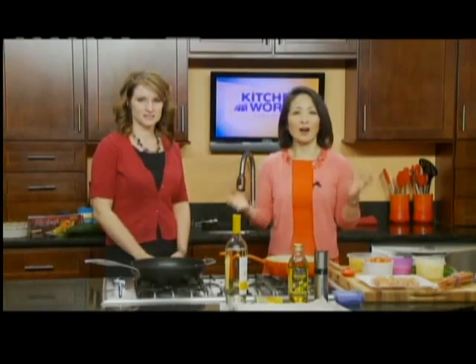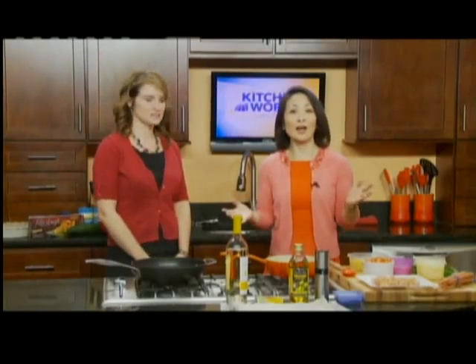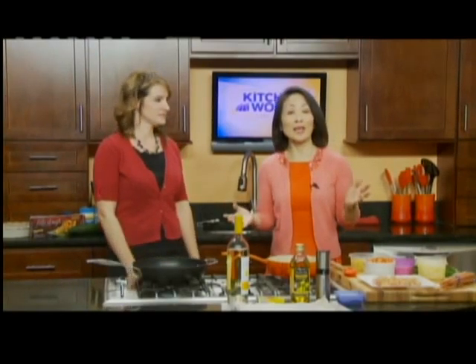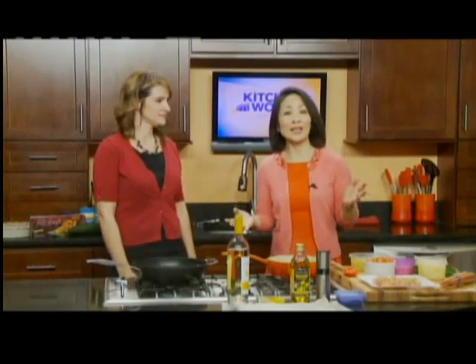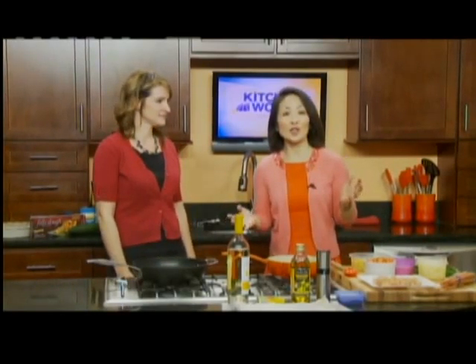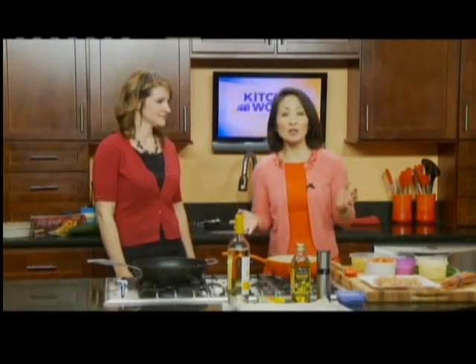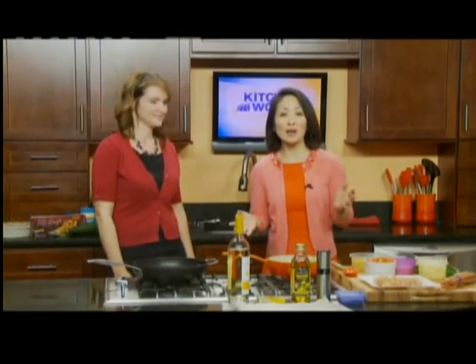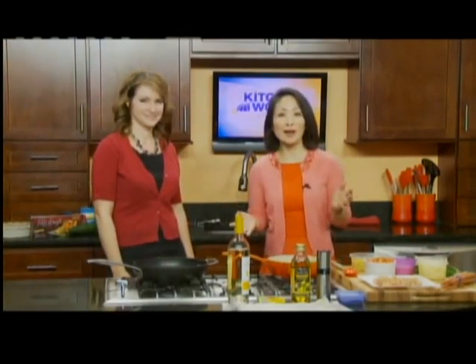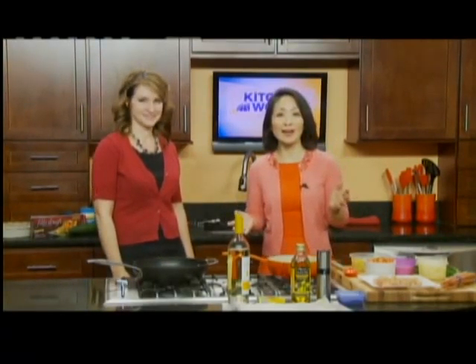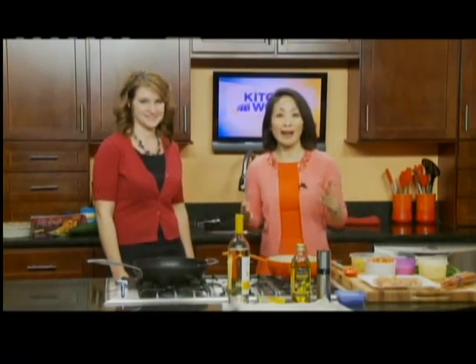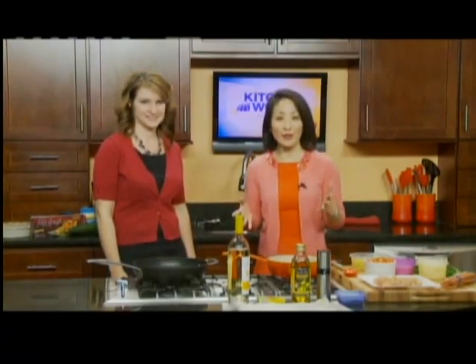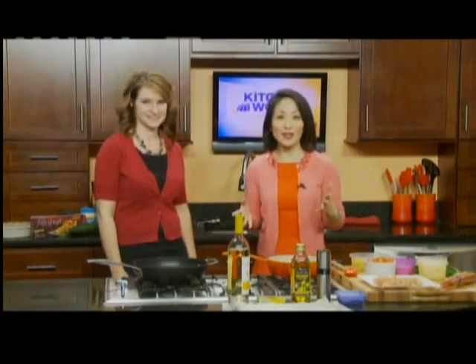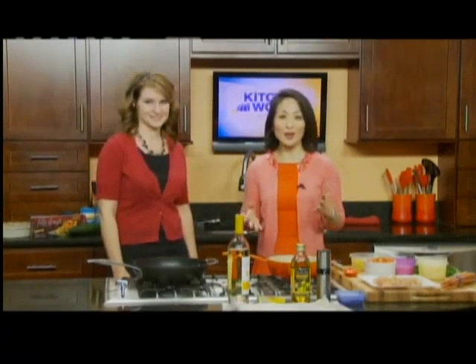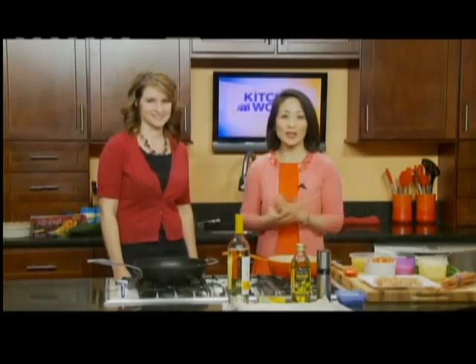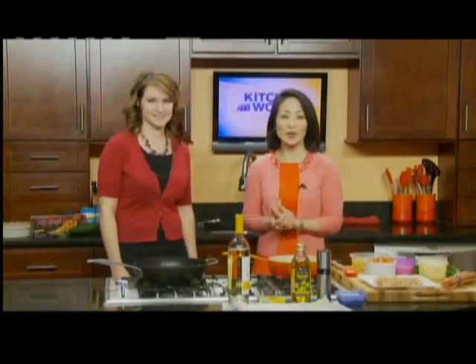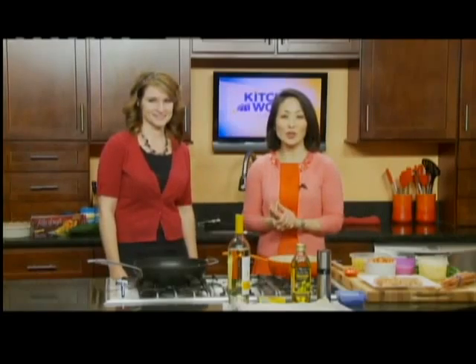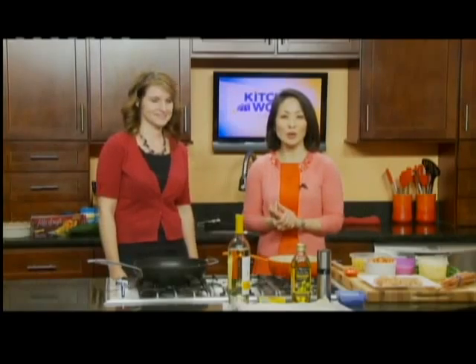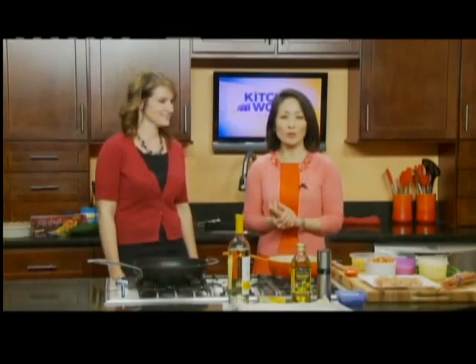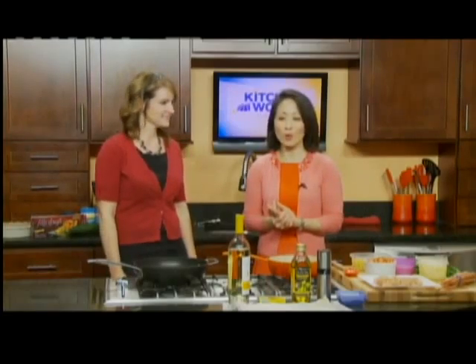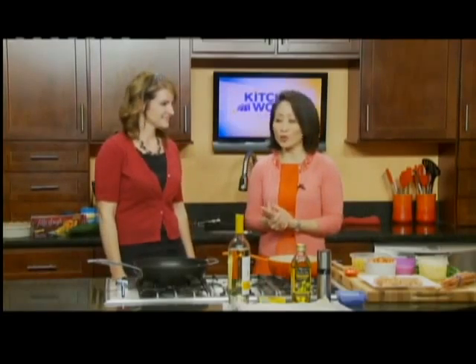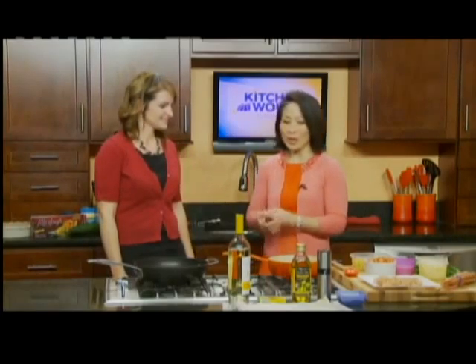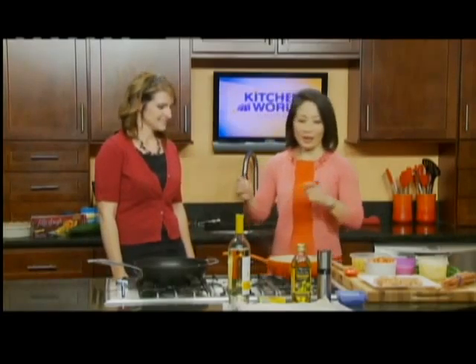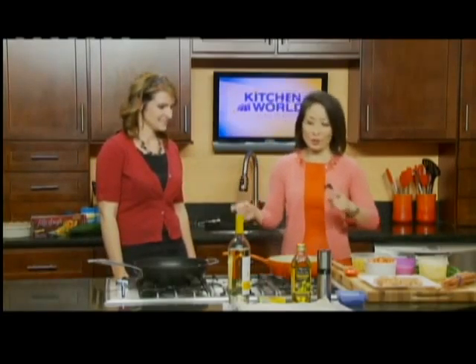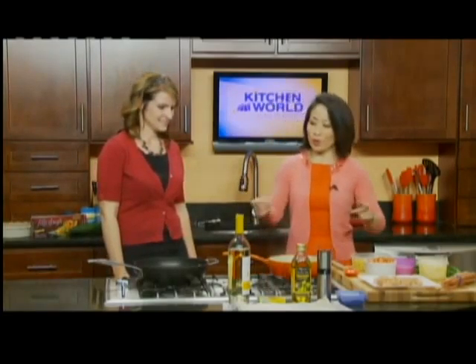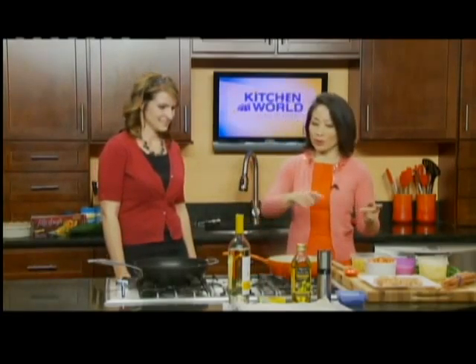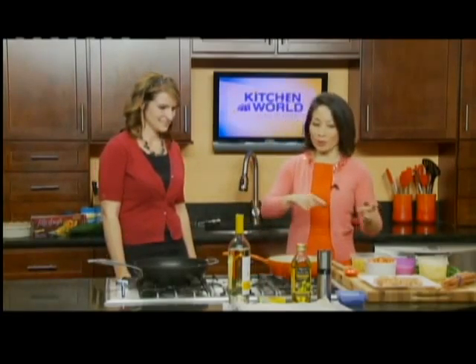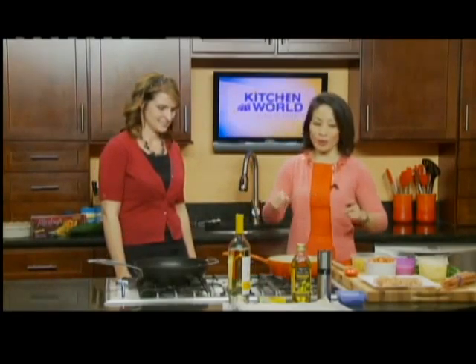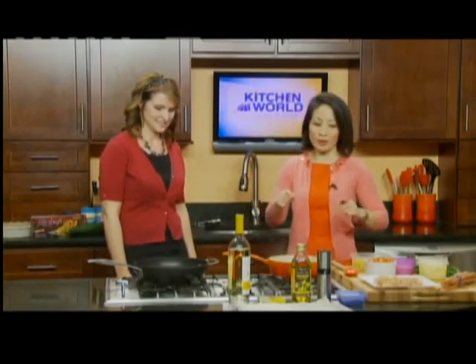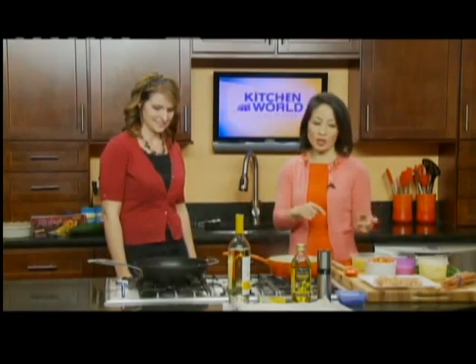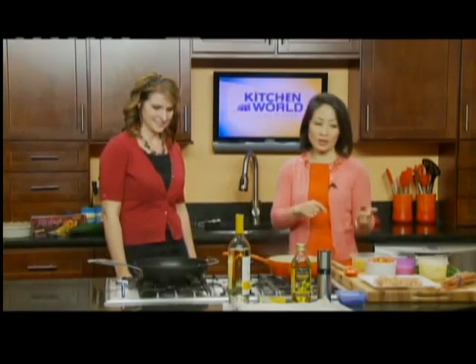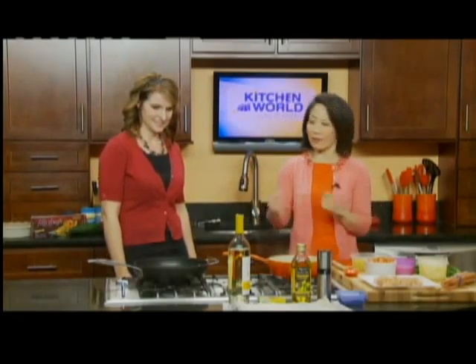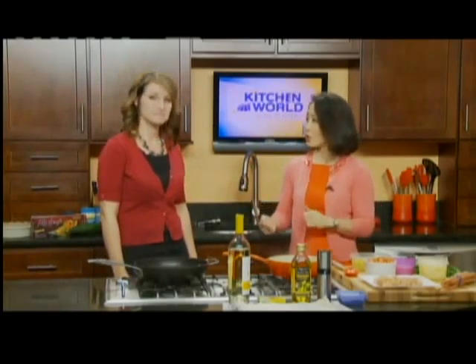I'm making chicken pot pie healthy style with Tracy Shoemaker from Weight Watchers, and at this point we're going to start preparing the chicken and the vegetables.